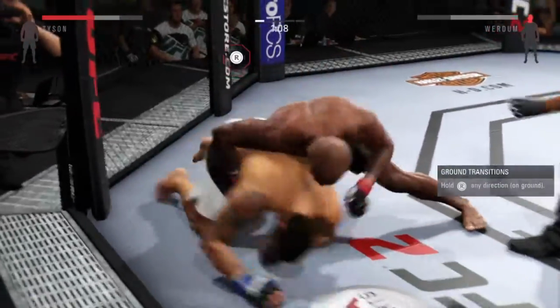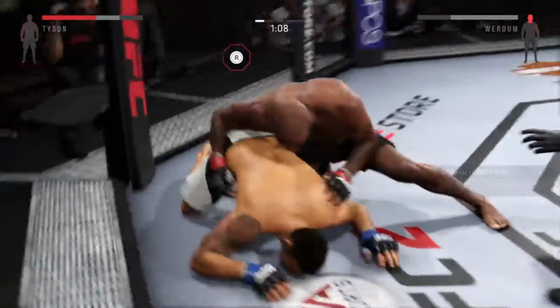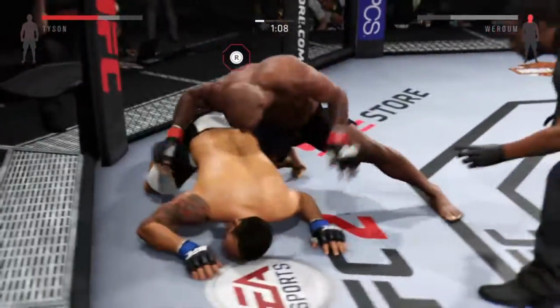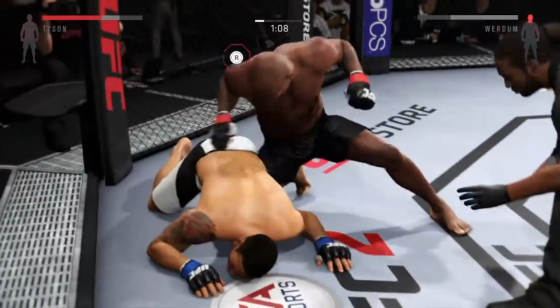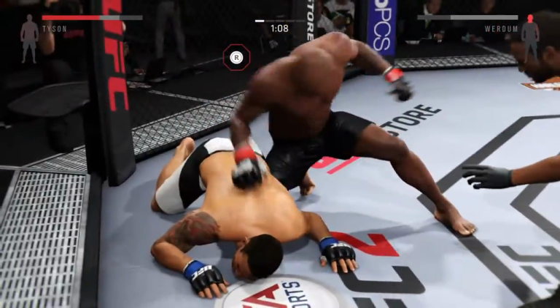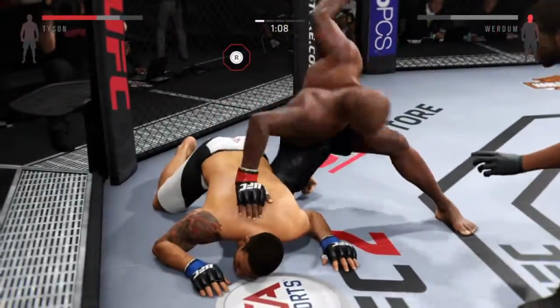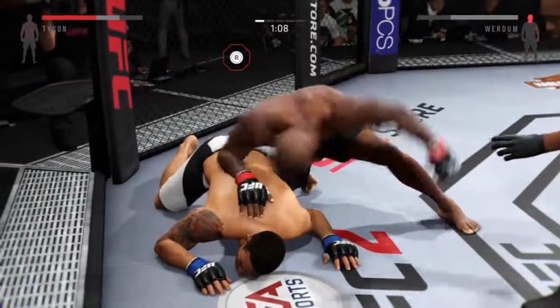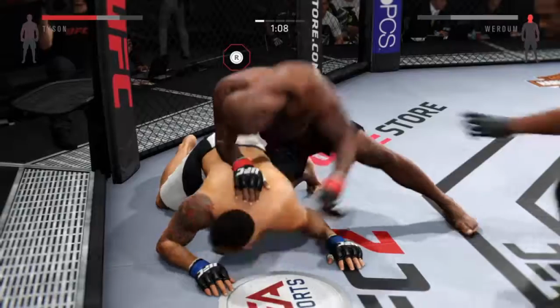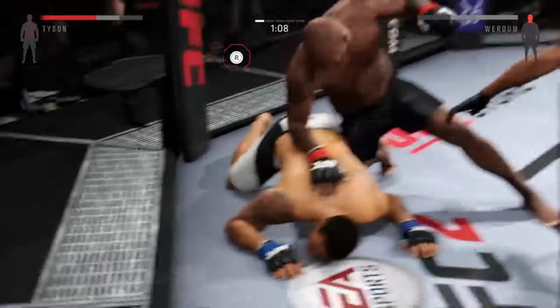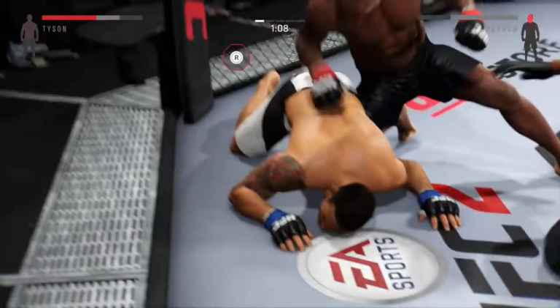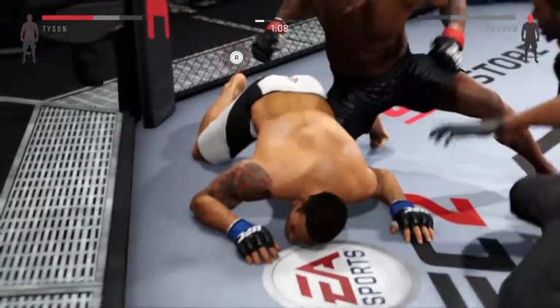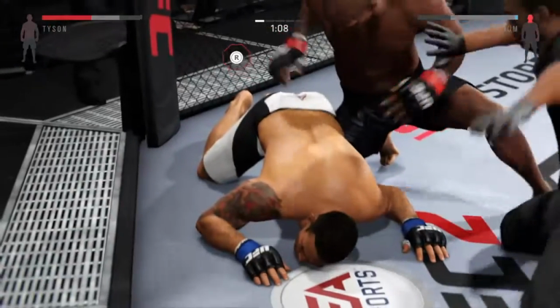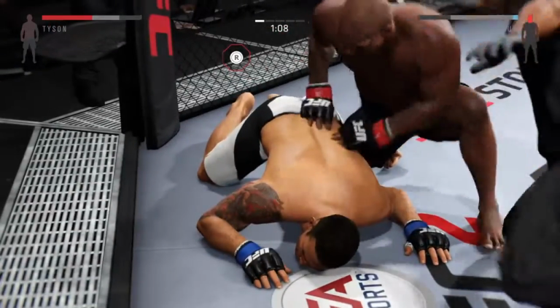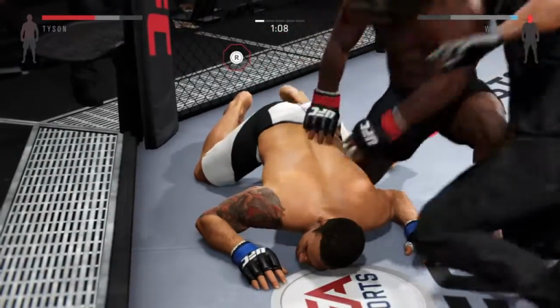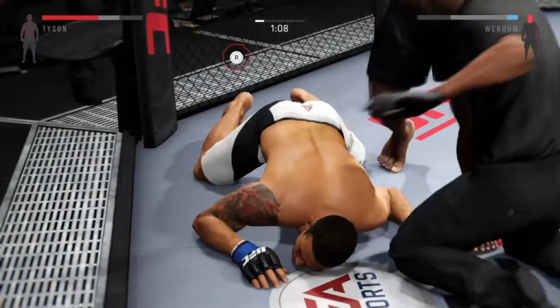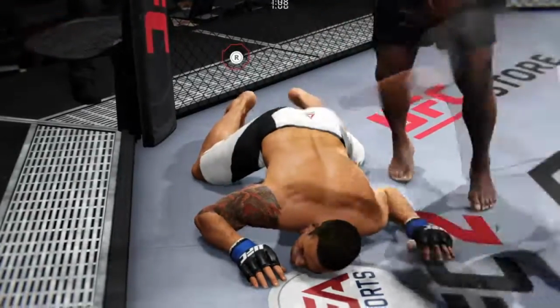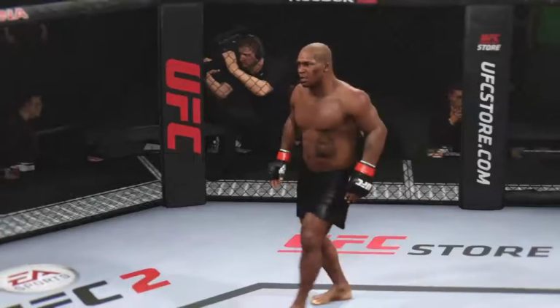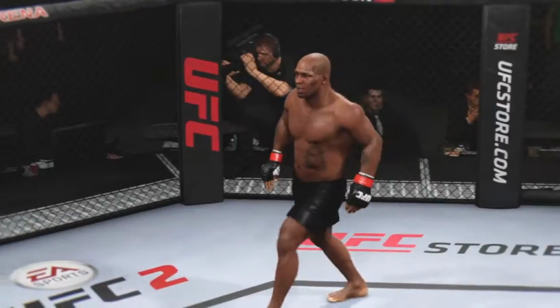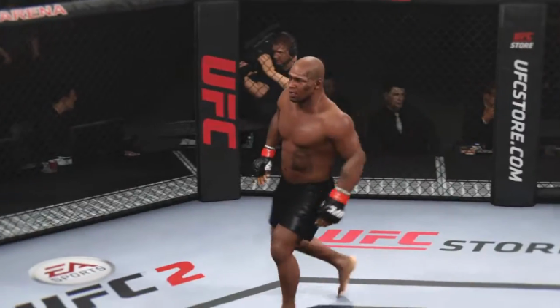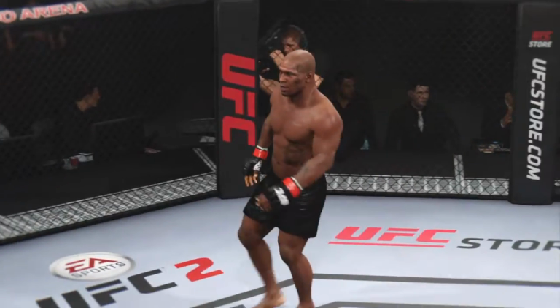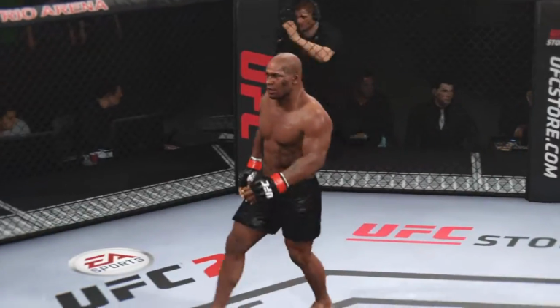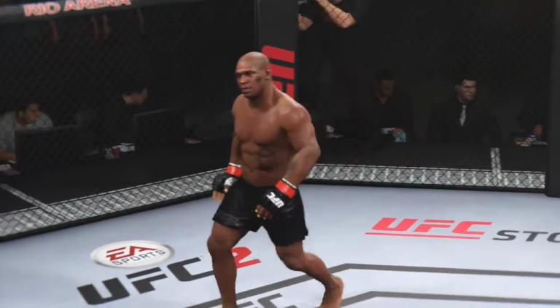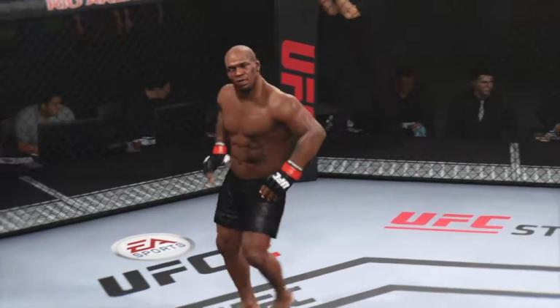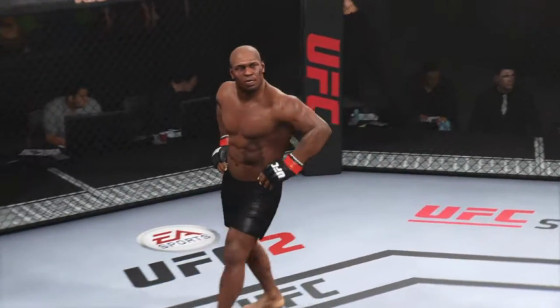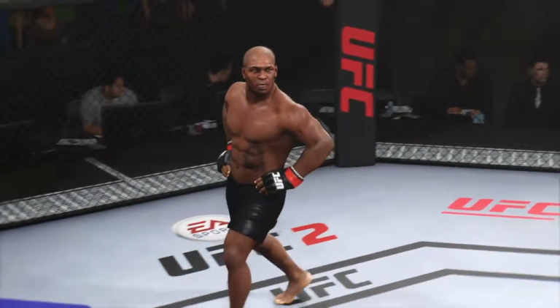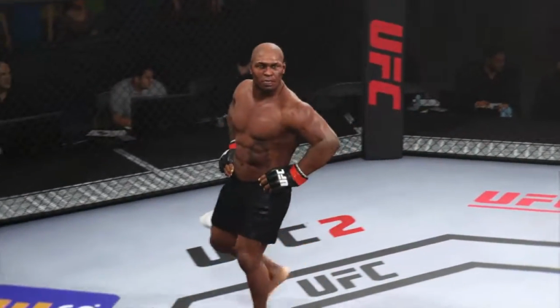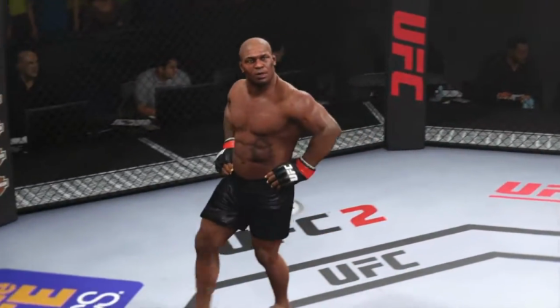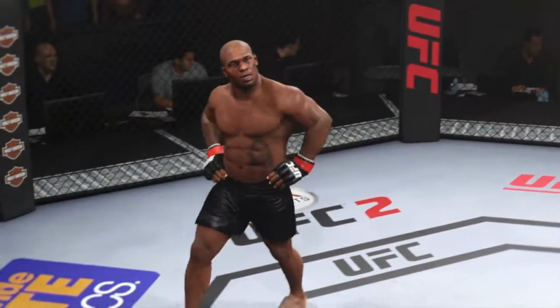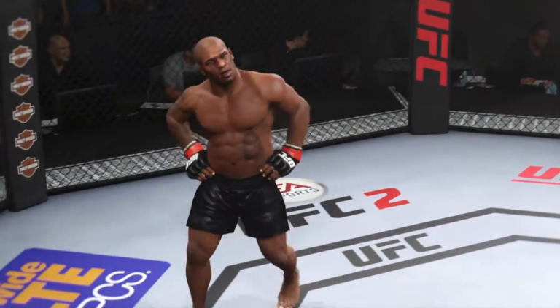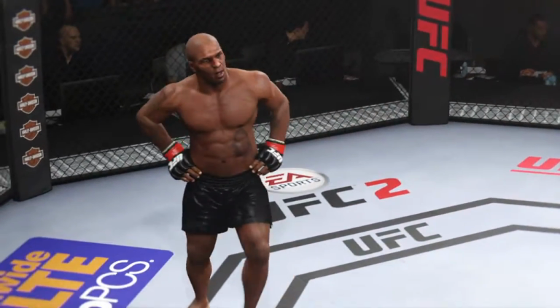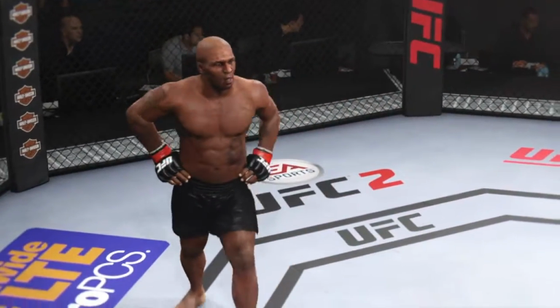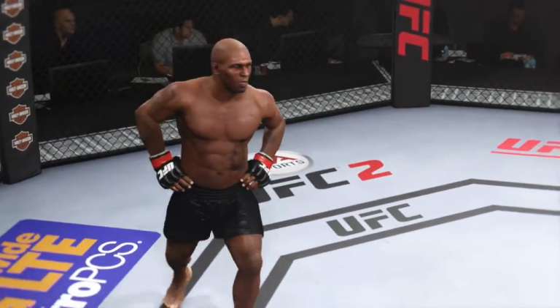Oh, he's out. It is all over. Beautiful ground and pound KO.